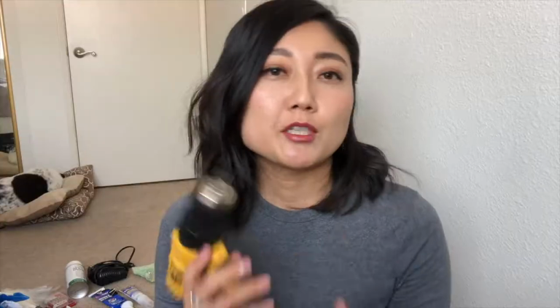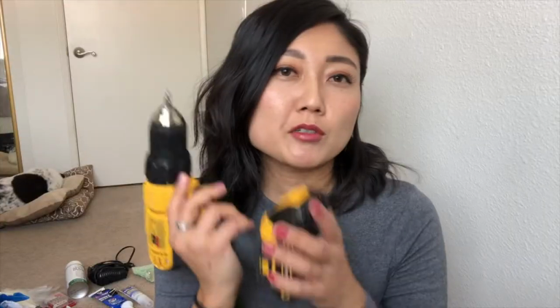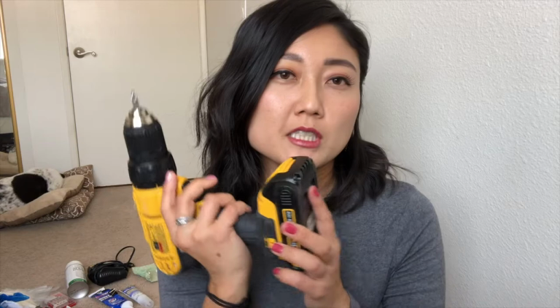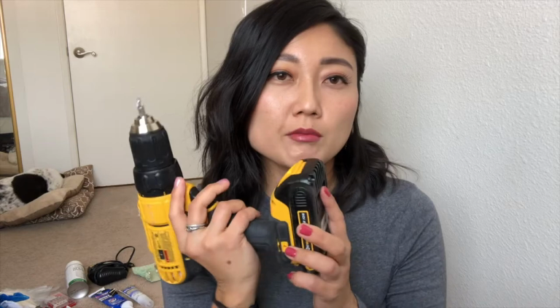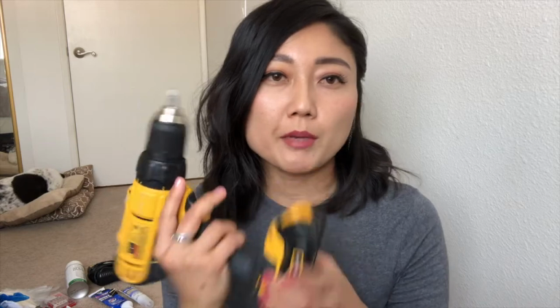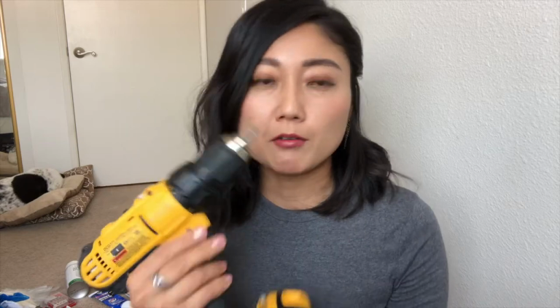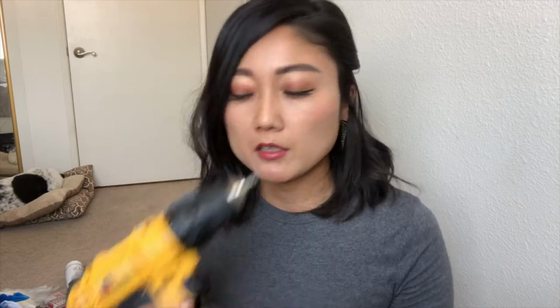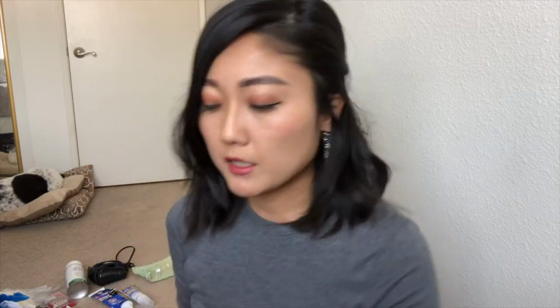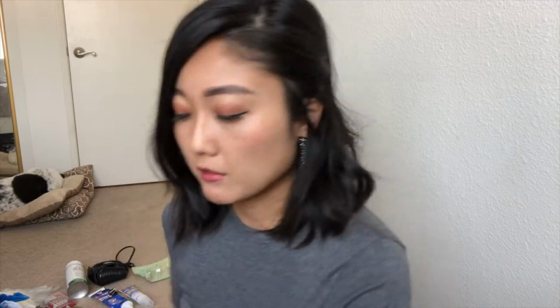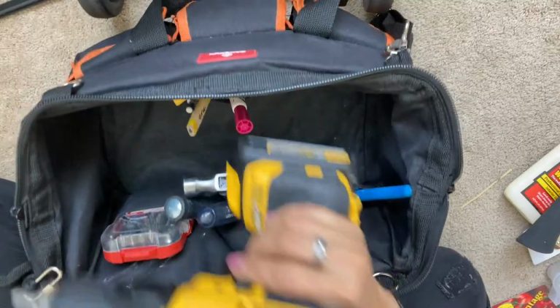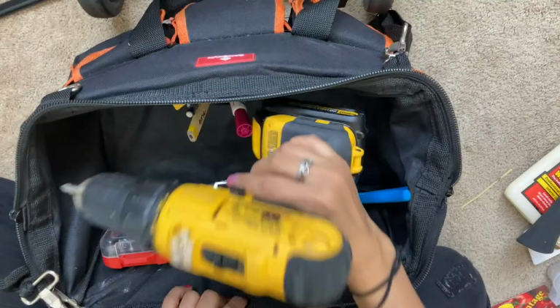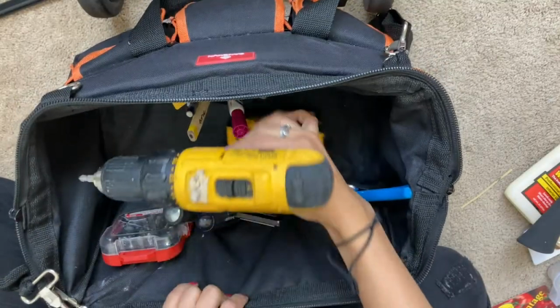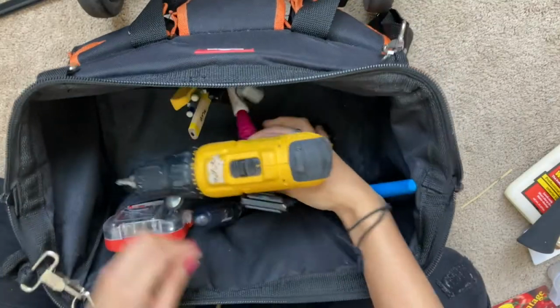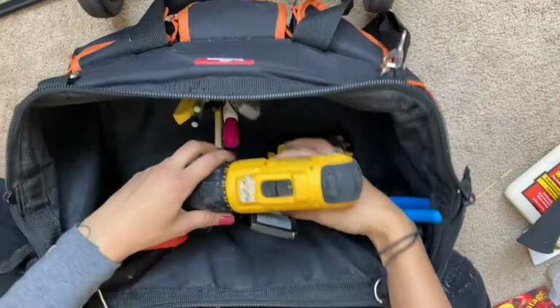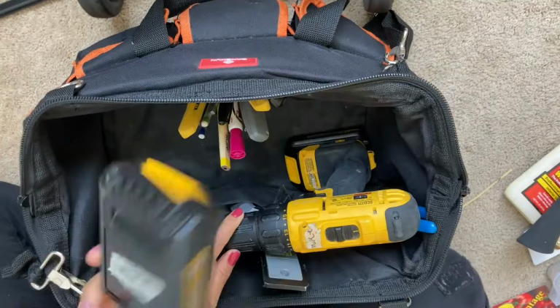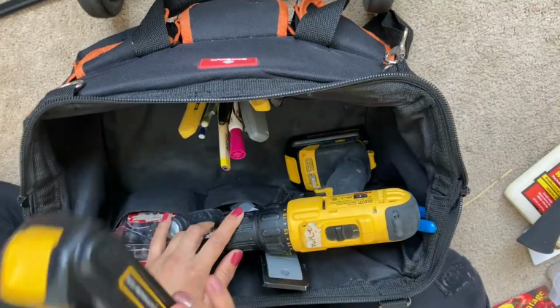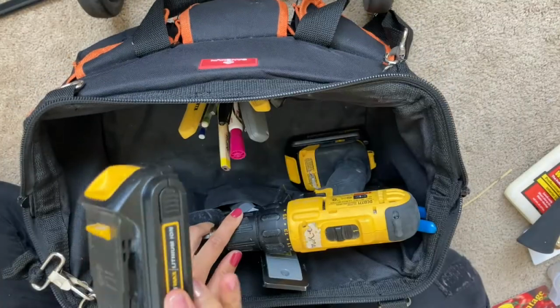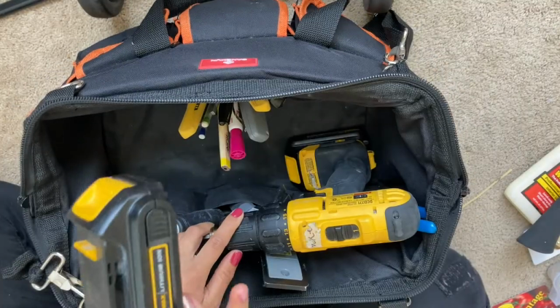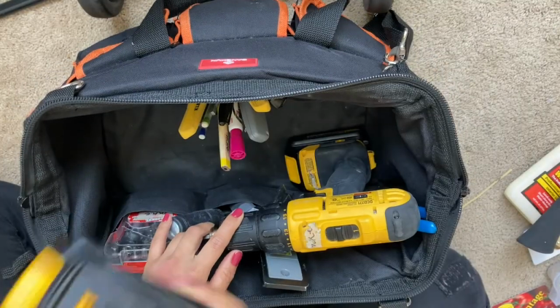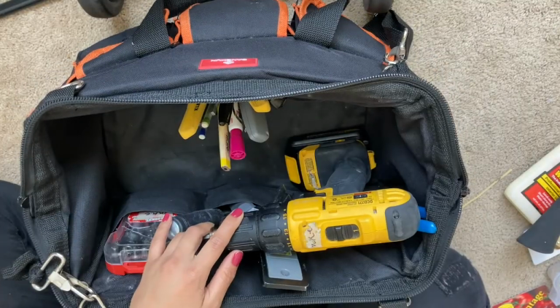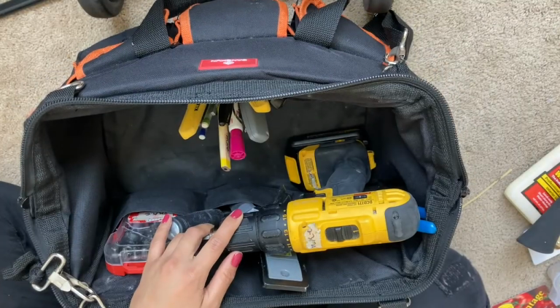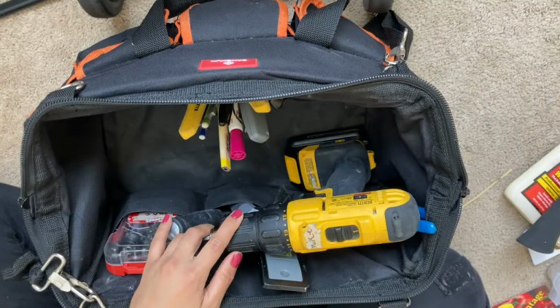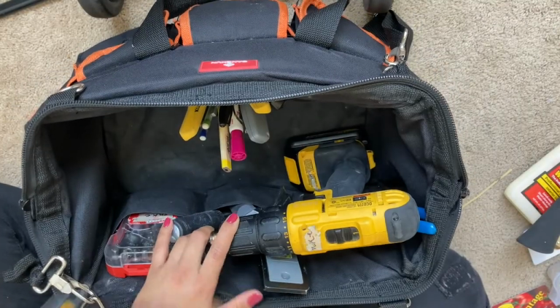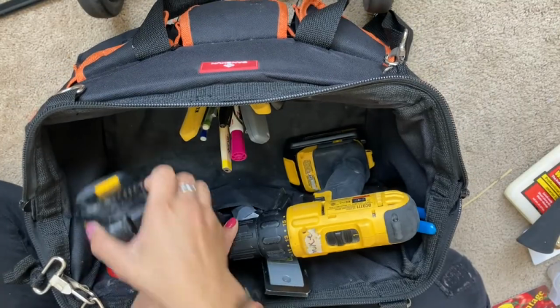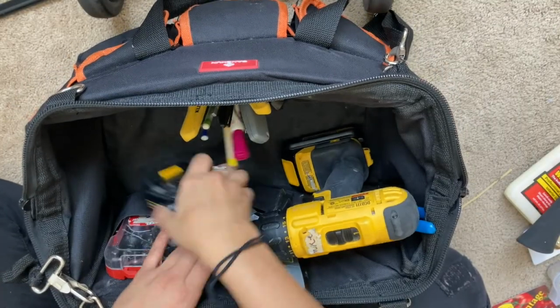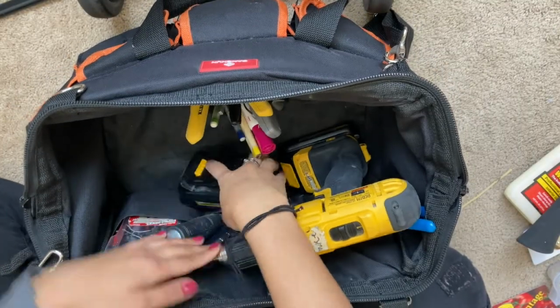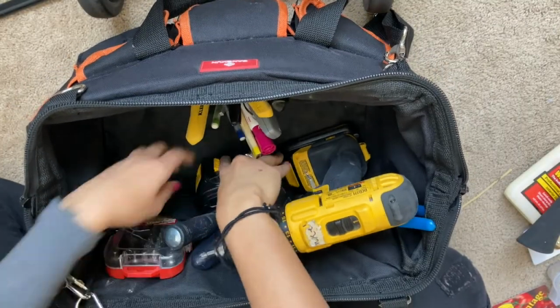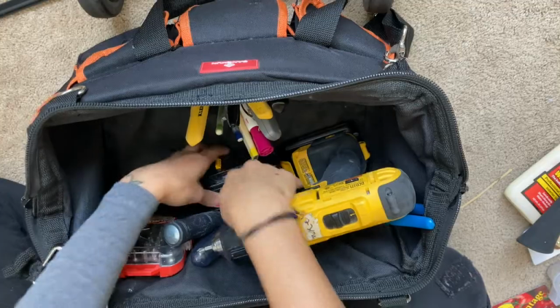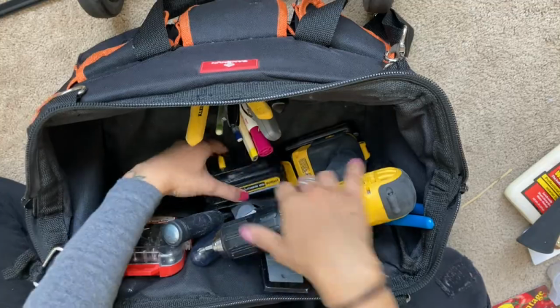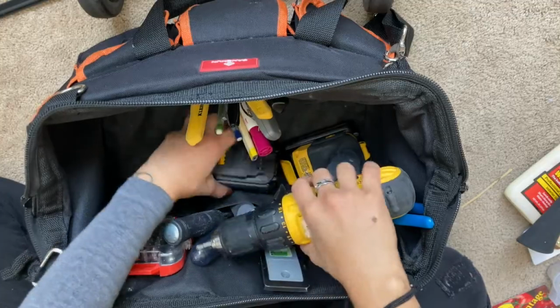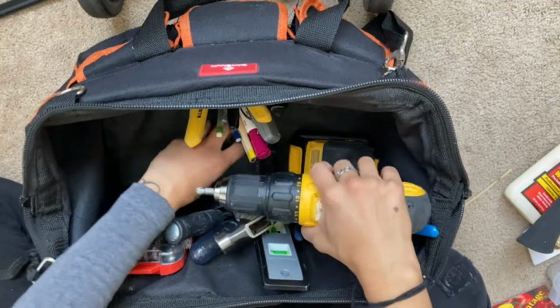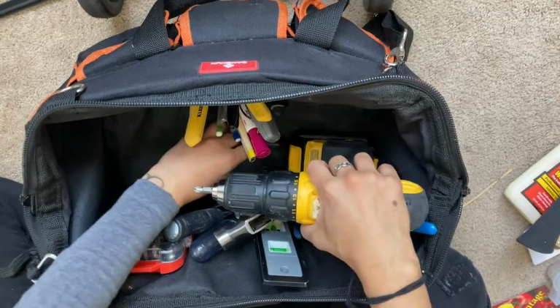My drill — I just keep the battery on there — and a fully charged extra battery.